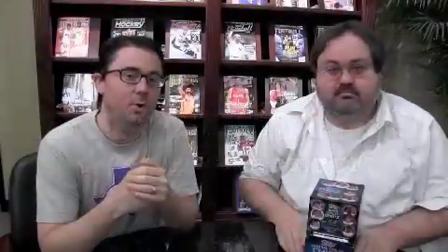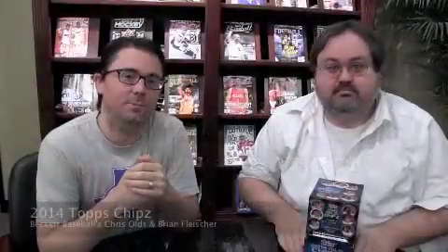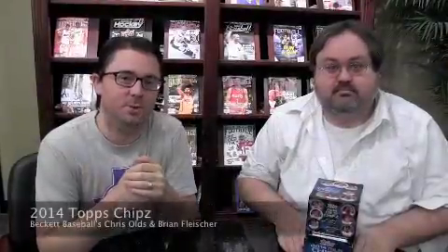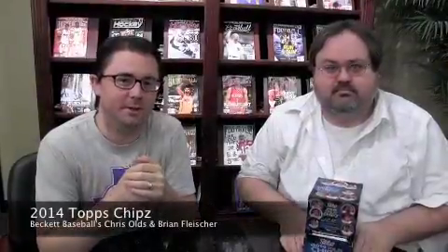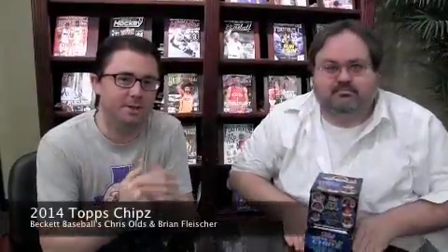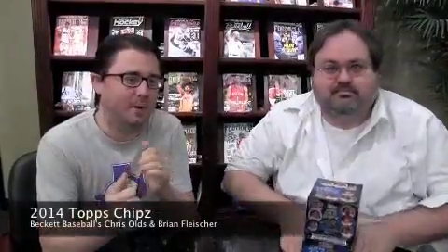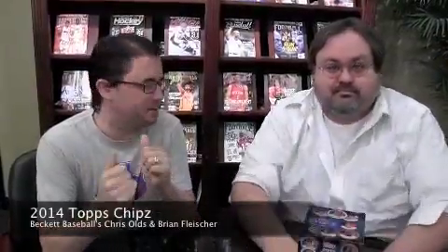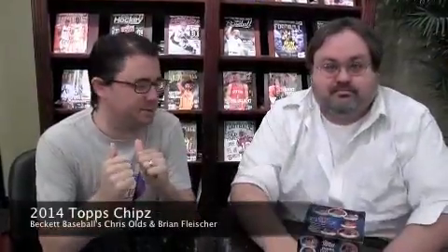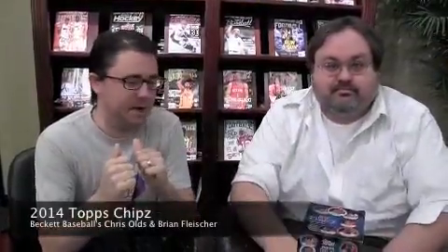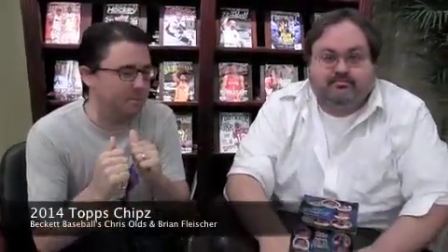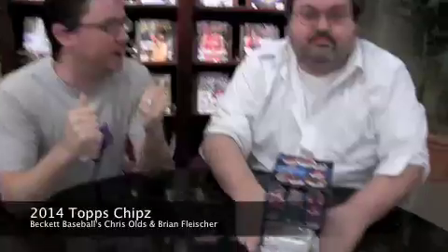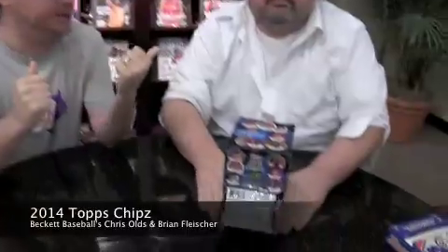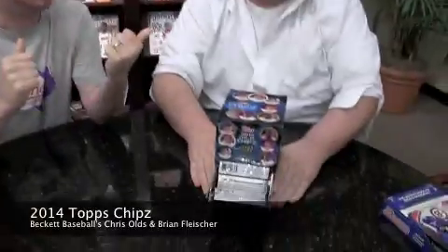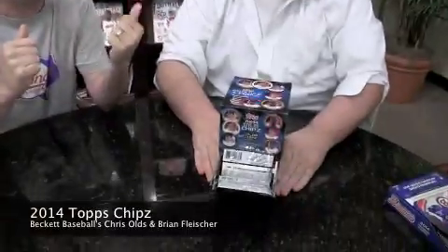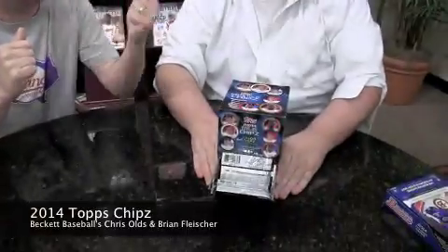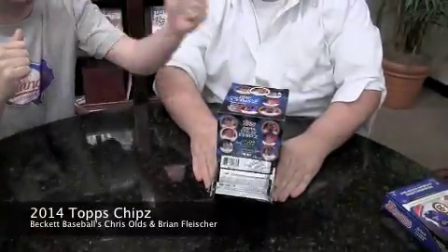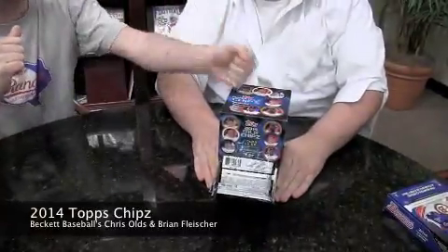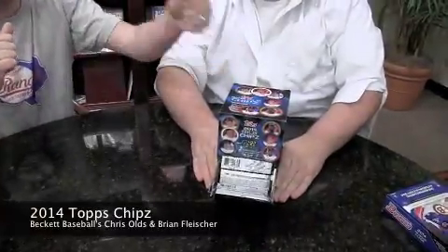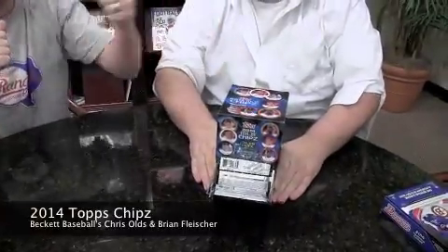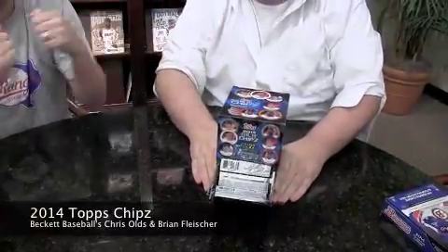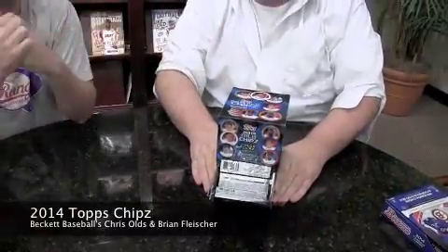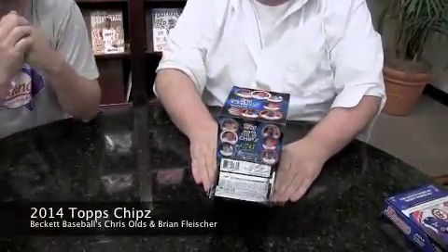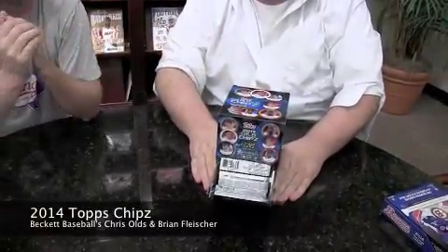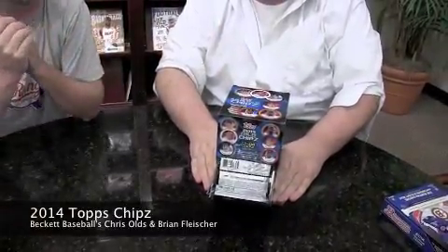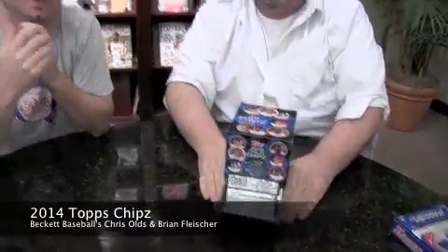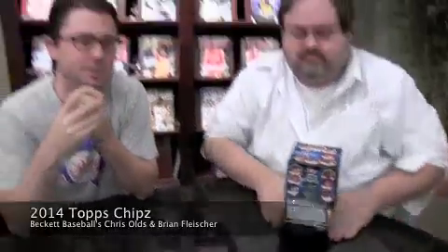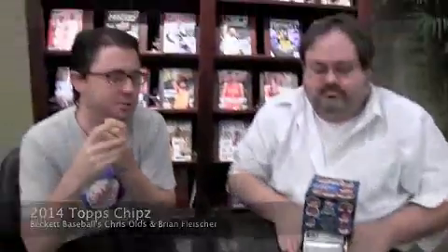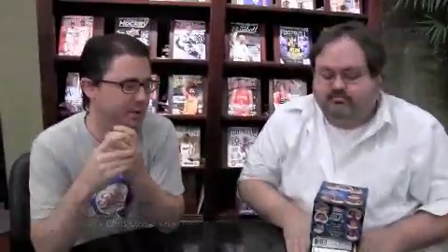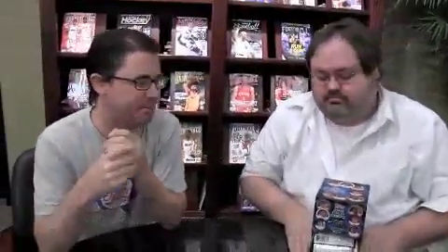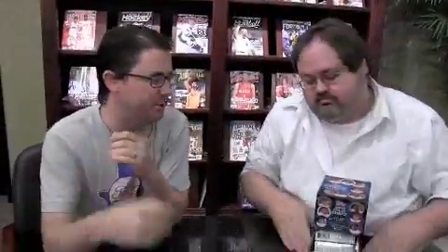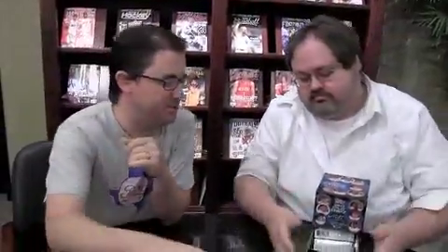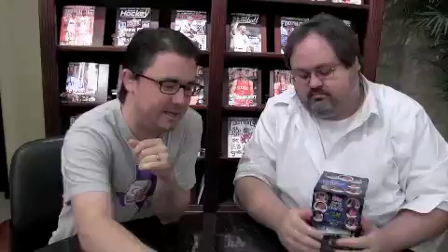Welcome to another edition of Box Busters. I'm Brian, he's Chris. This is 2014 Topps Chipz with a Z.